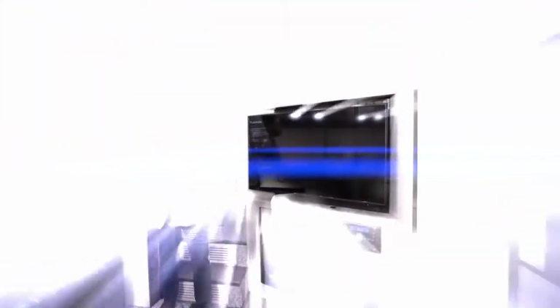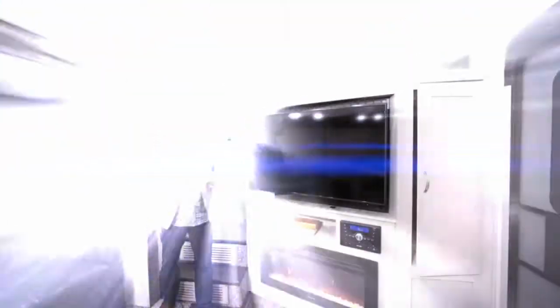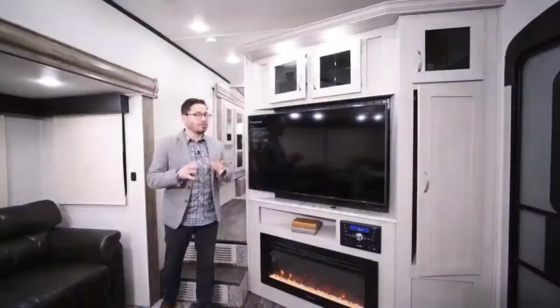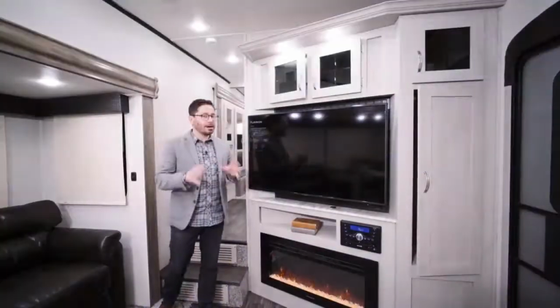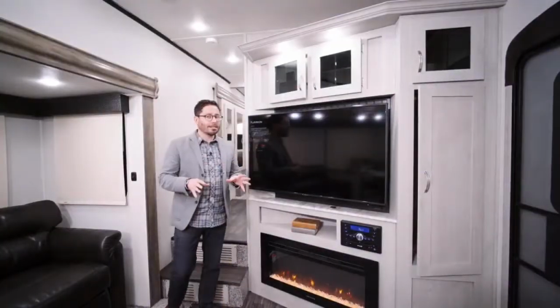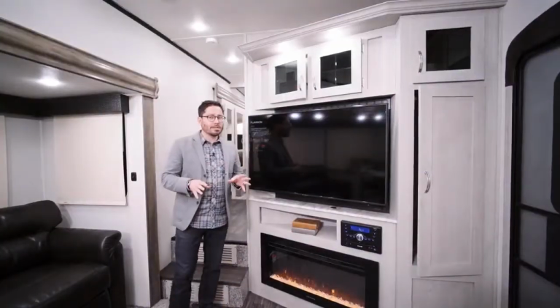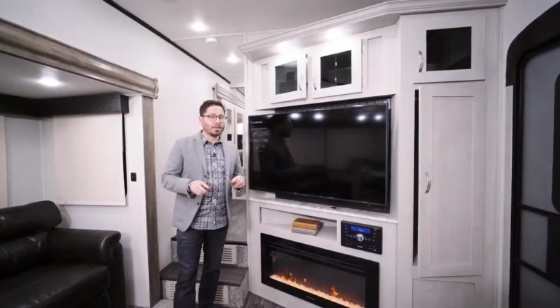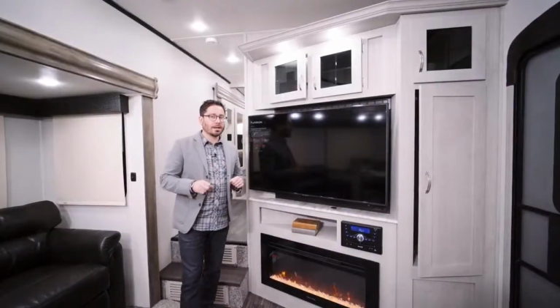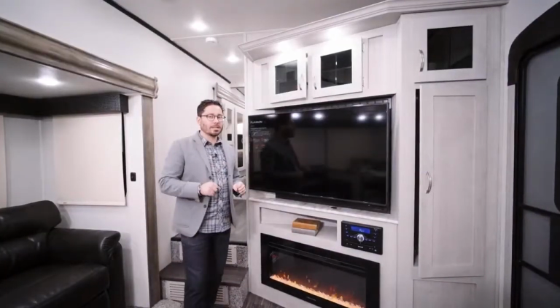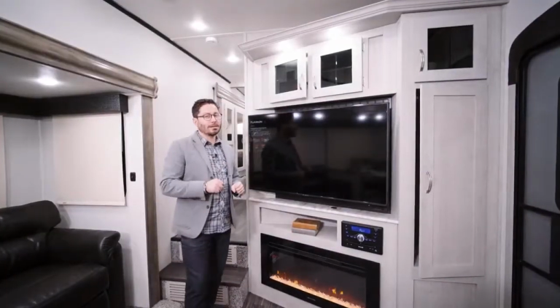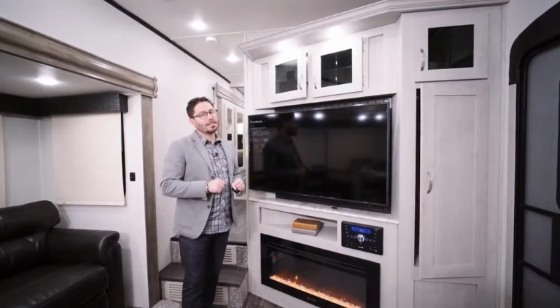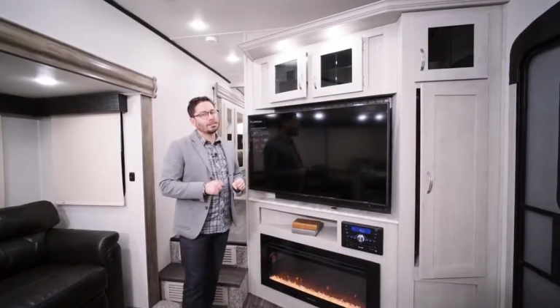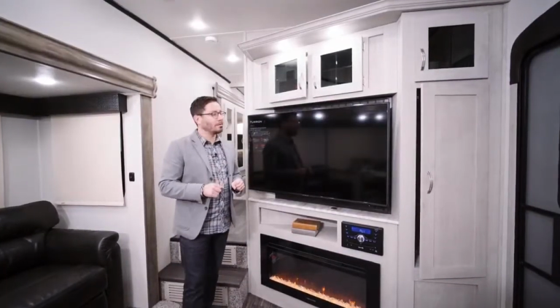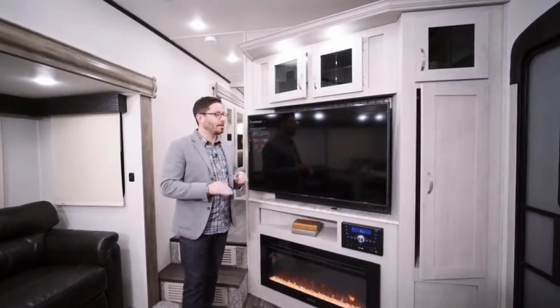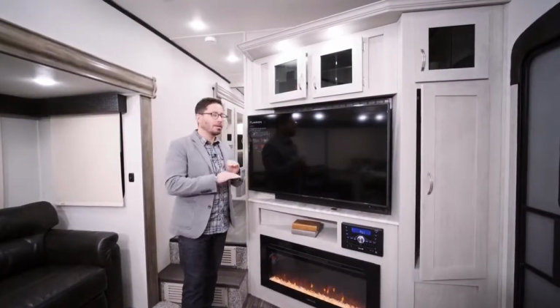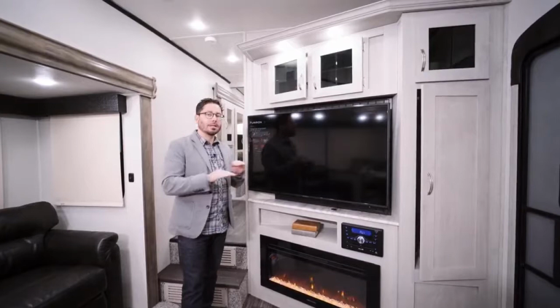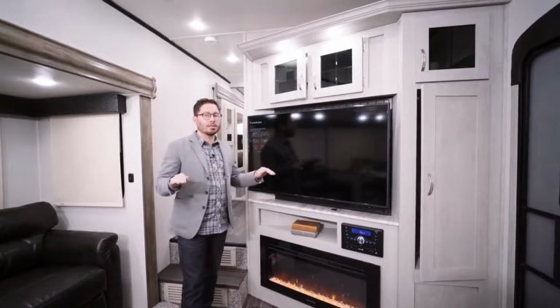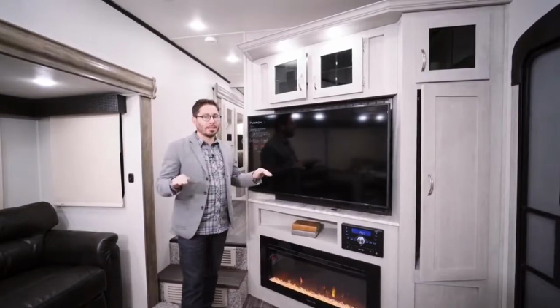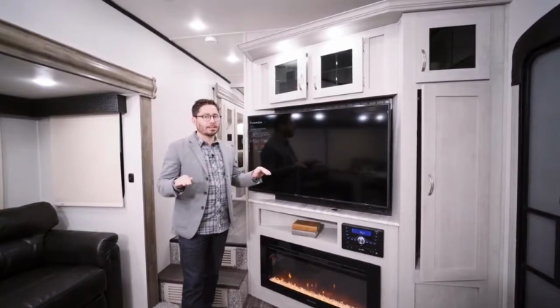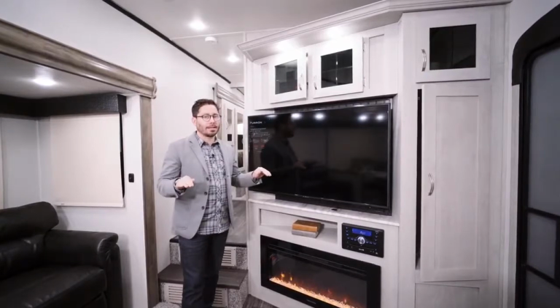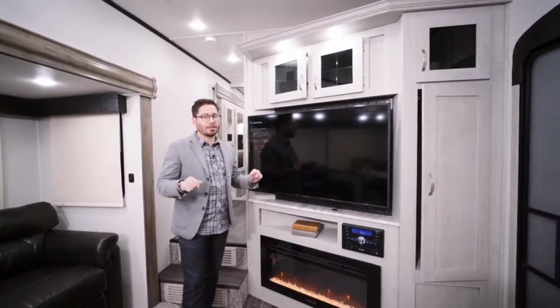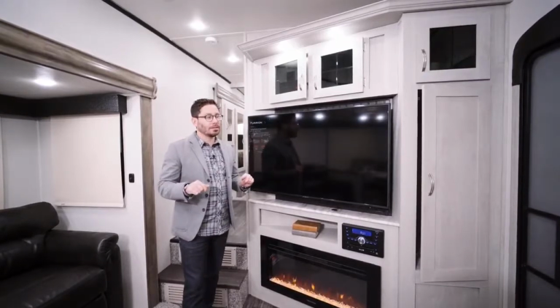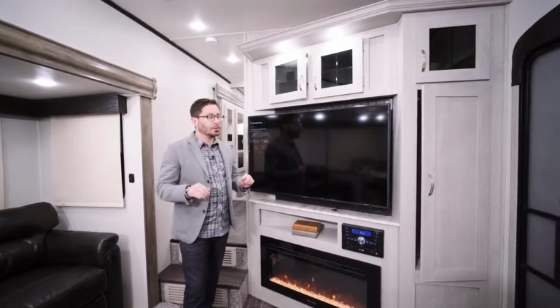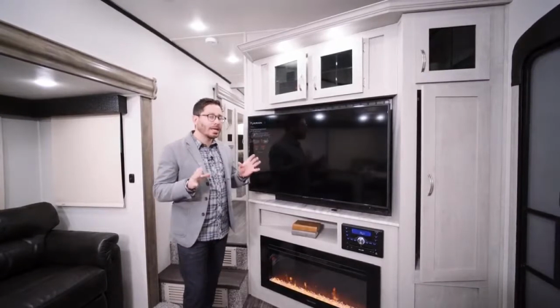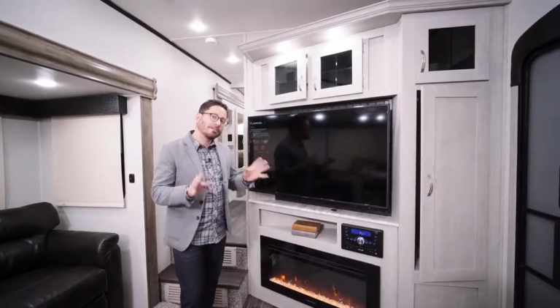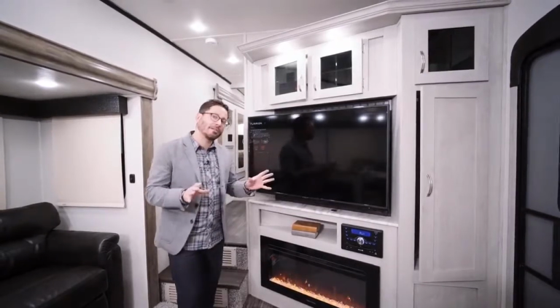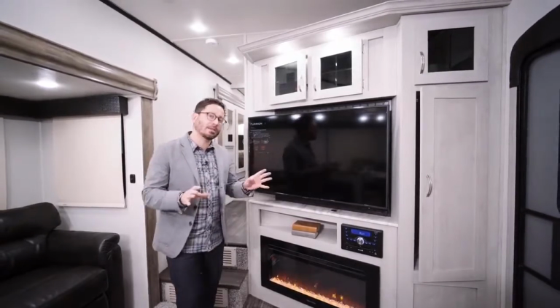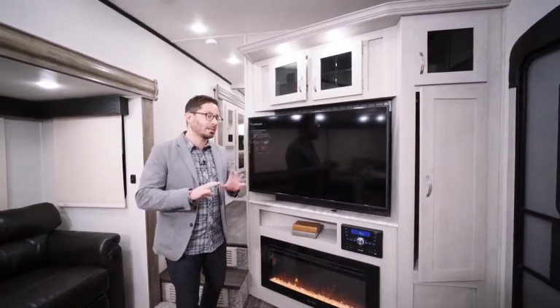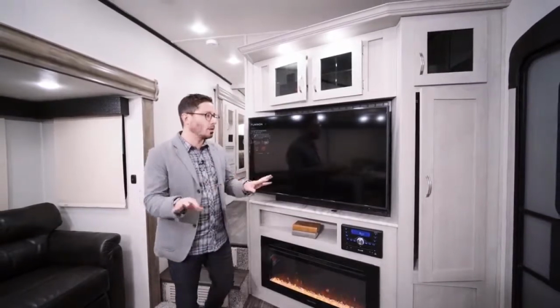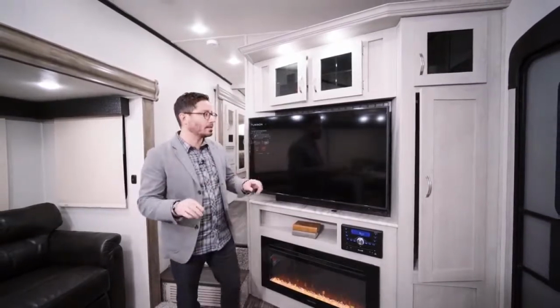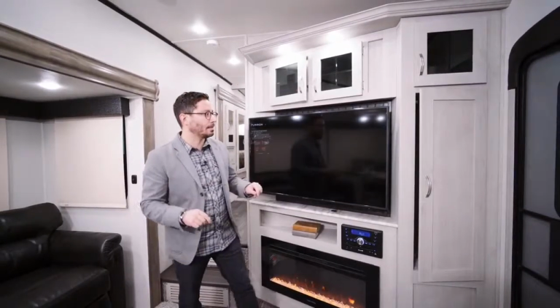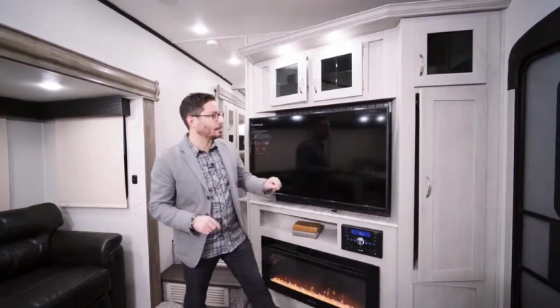We've worked very hard this year with our engineering team to provide you nothing but the best layouts. The 295X is no exception.